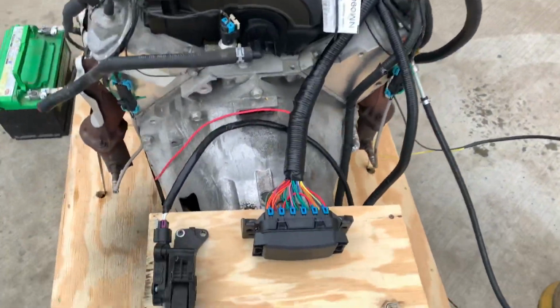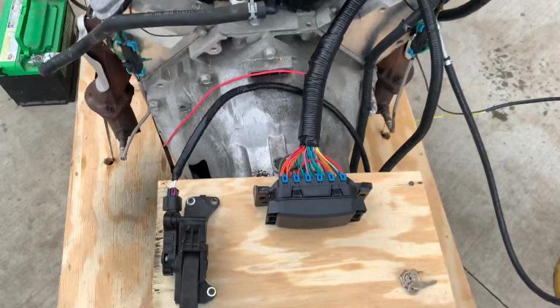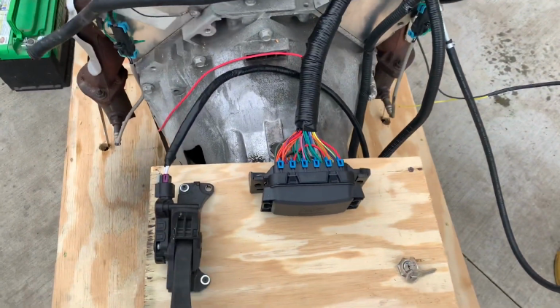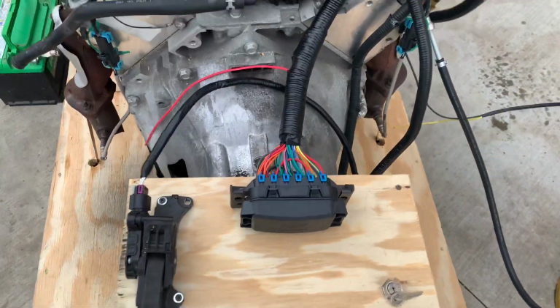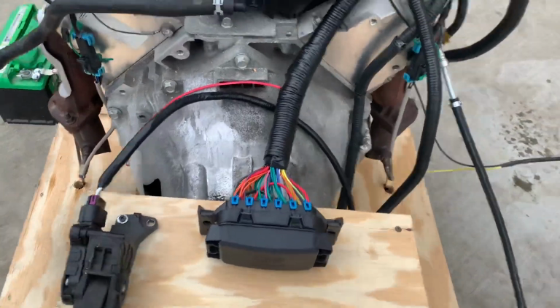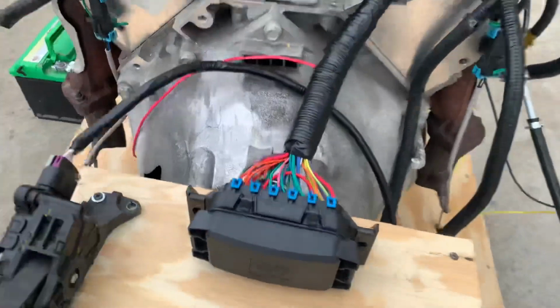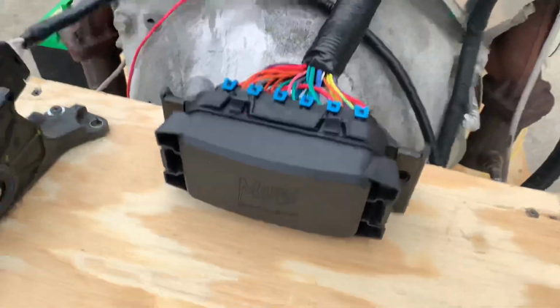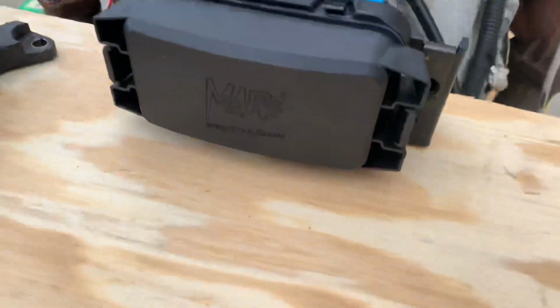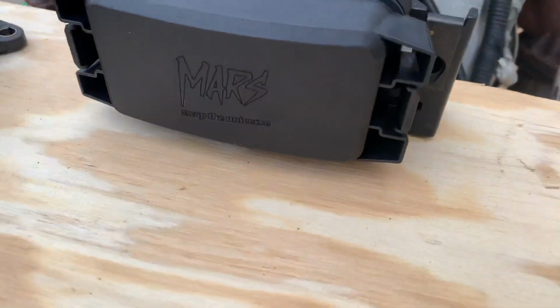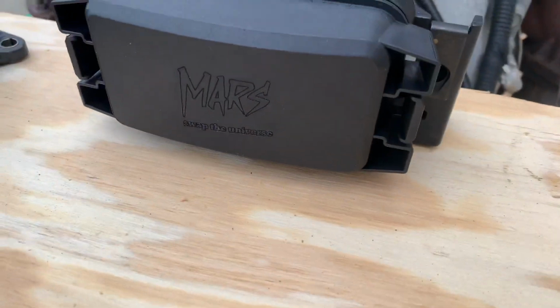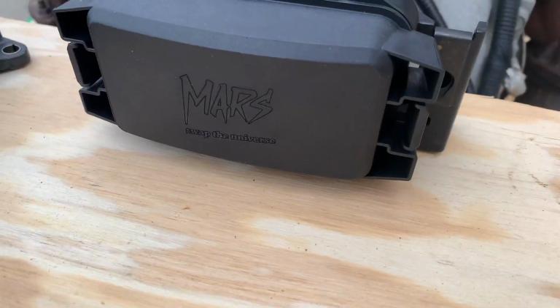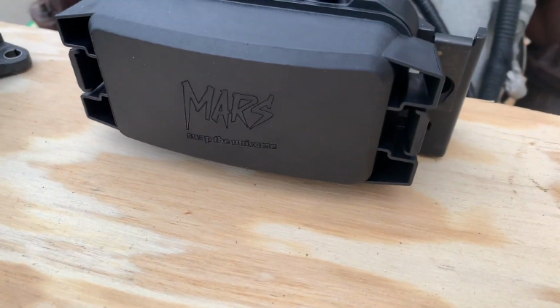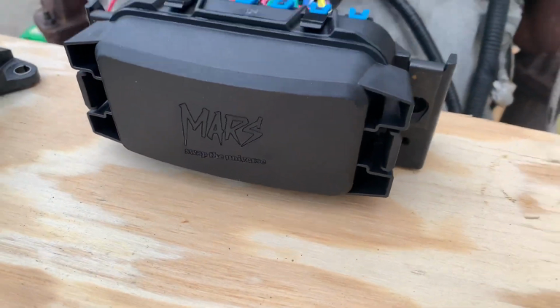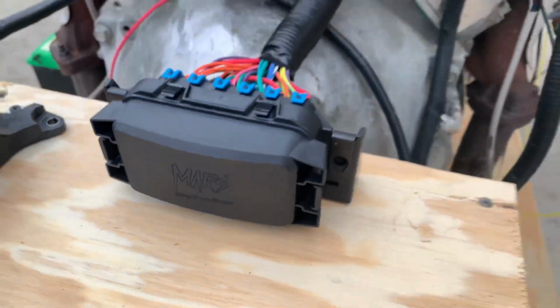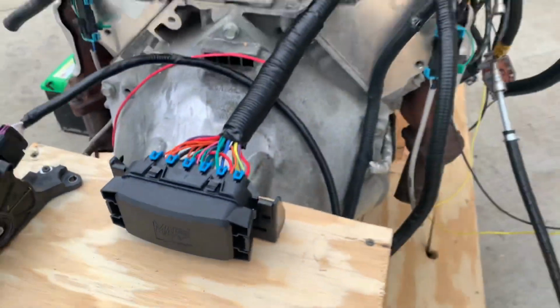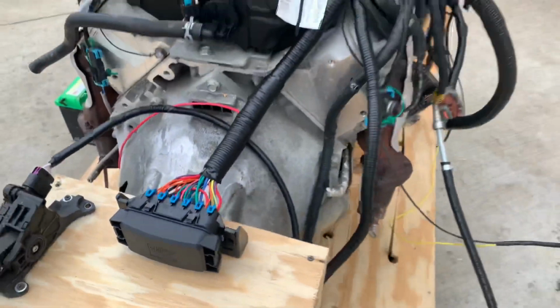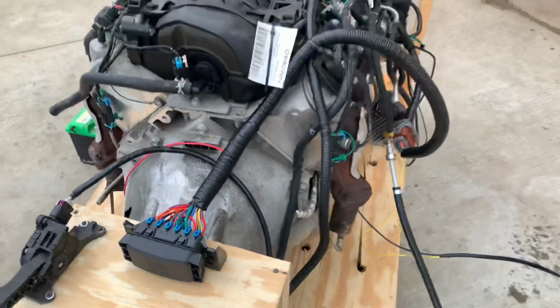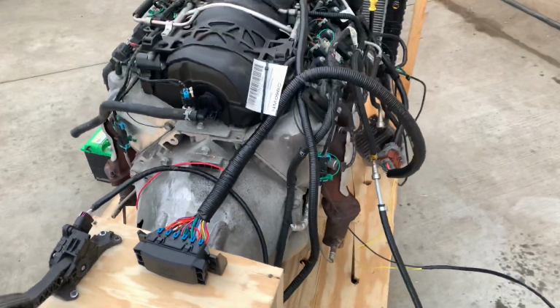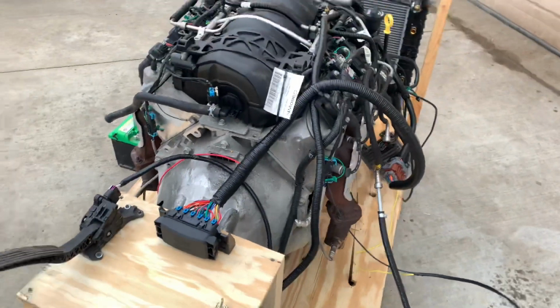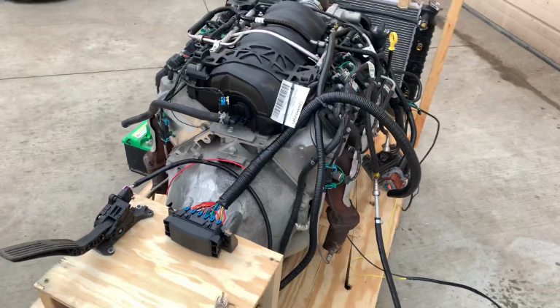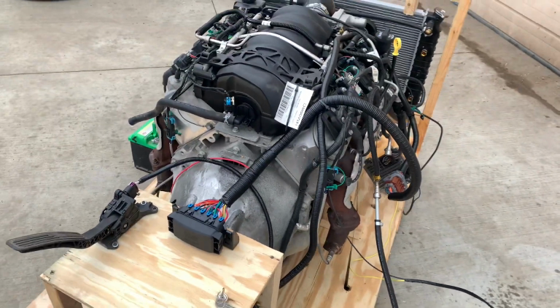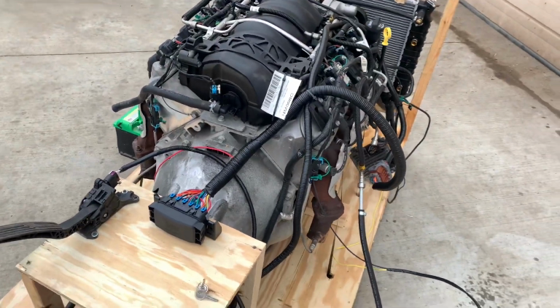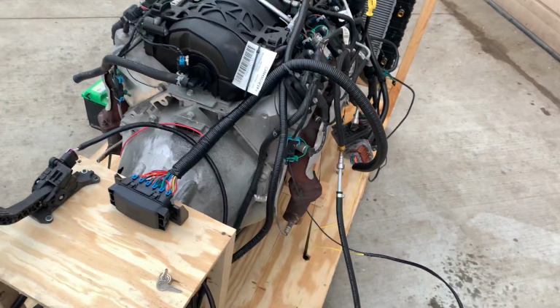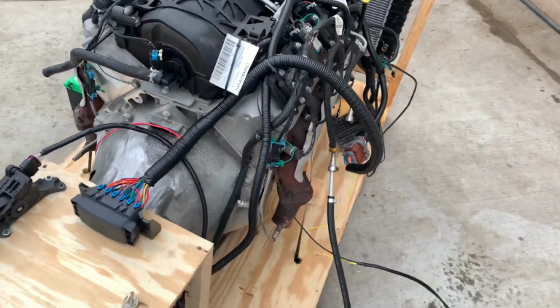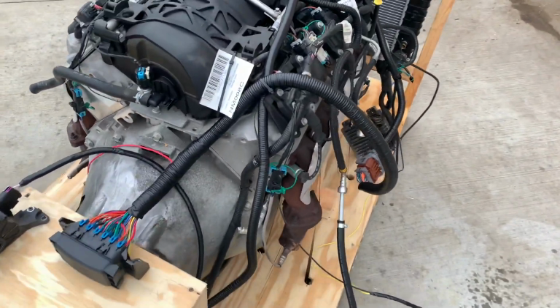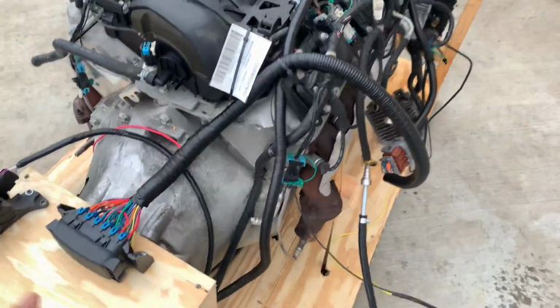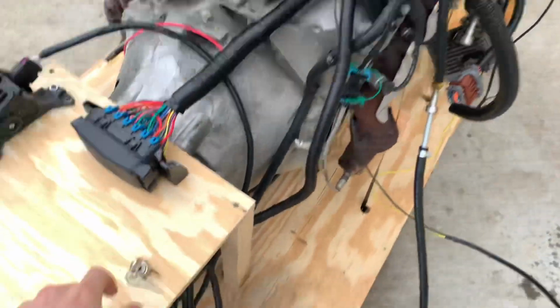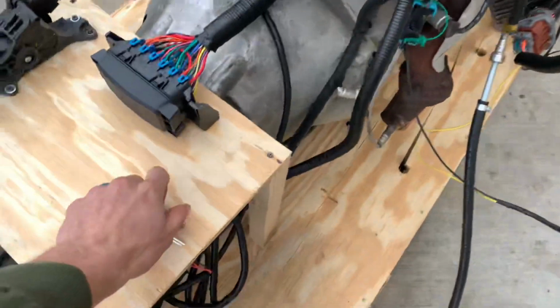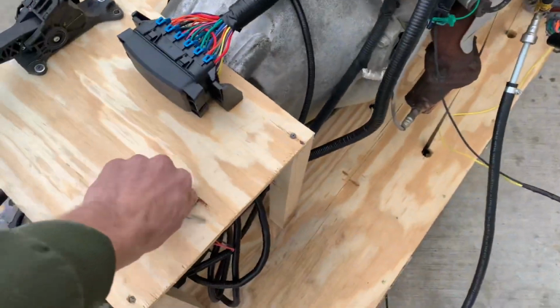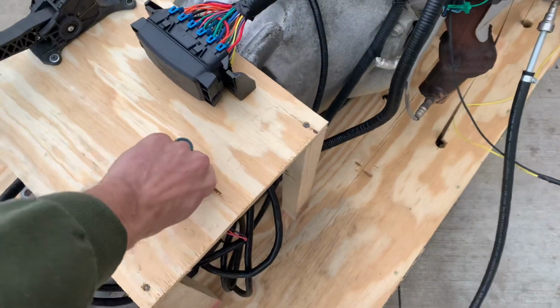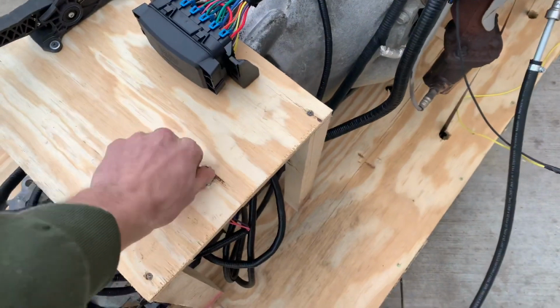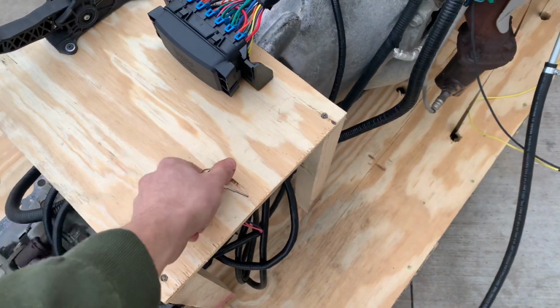Who knows? It's running our Mars Swap the Universe standalone control pack, all ready to head out.